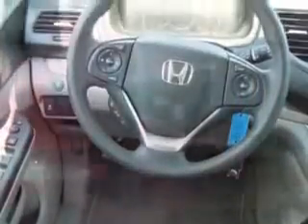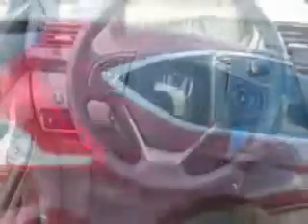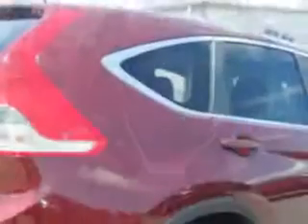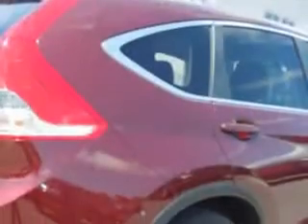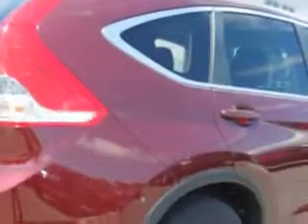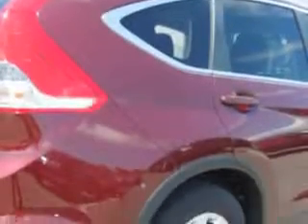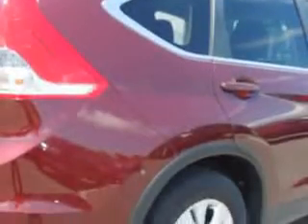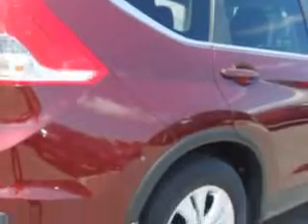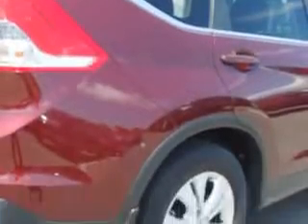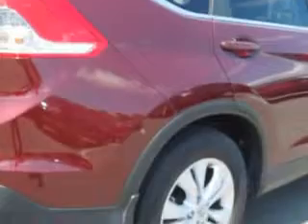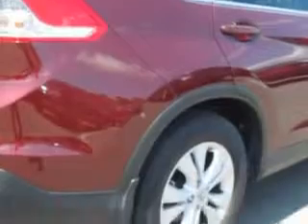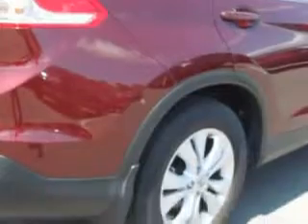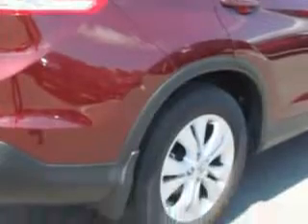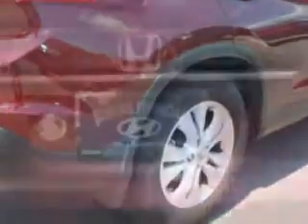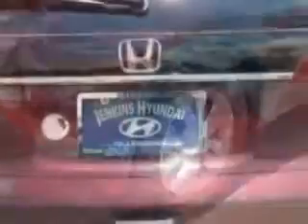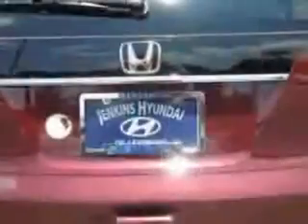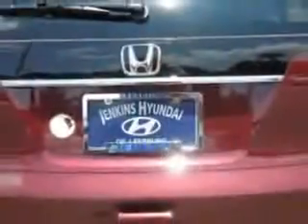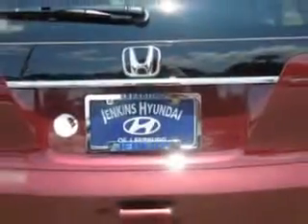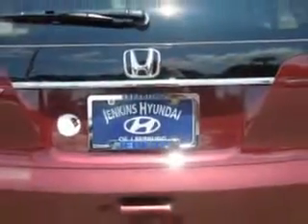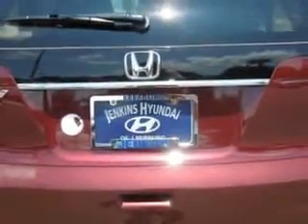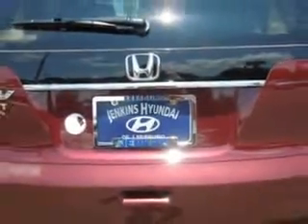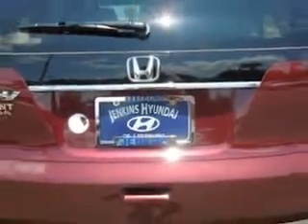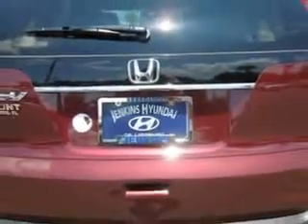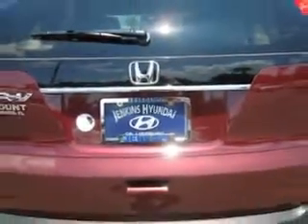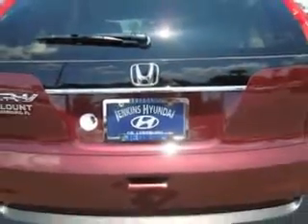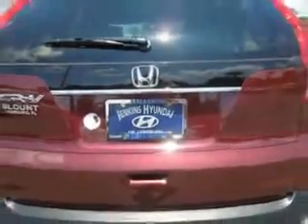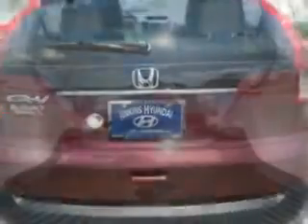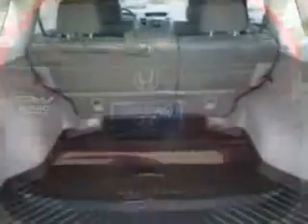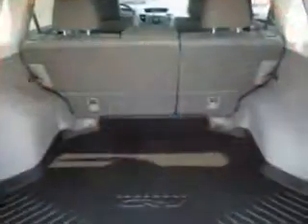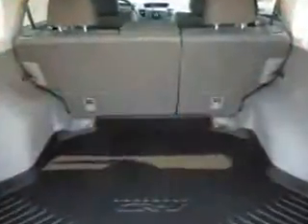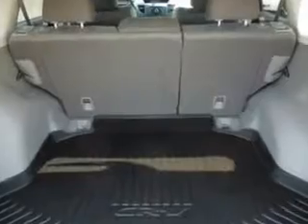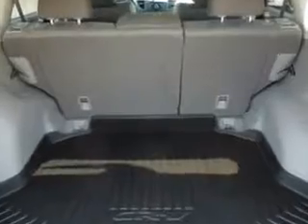Enjoy the drive and have peace of mind in this 2013 Honda CR-V. See us at Jenkins Hyundai of Leesburg today.